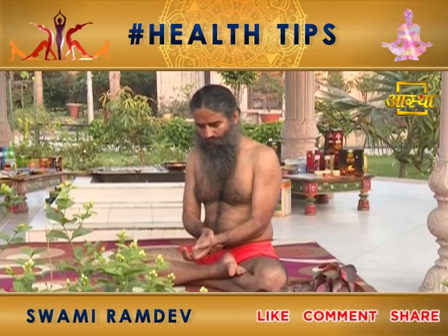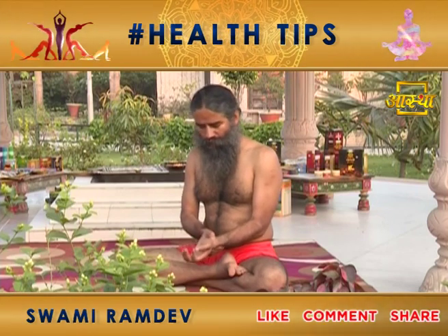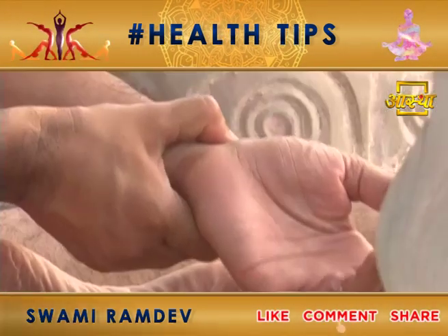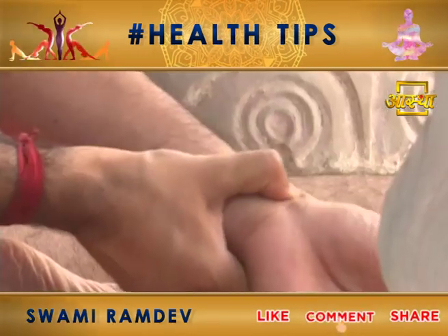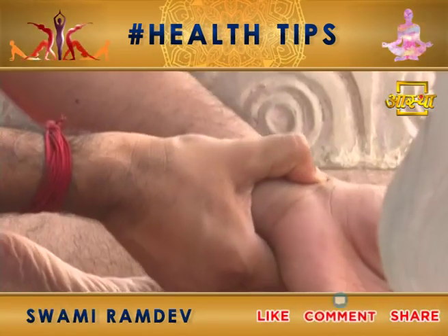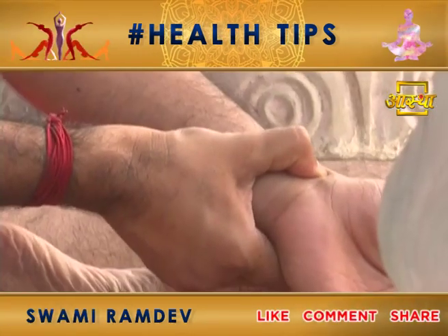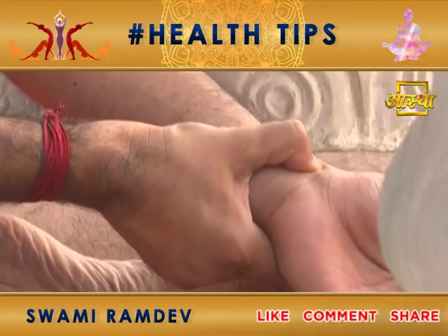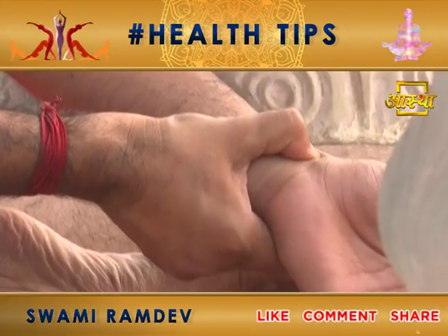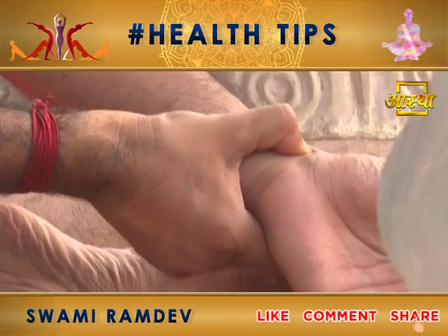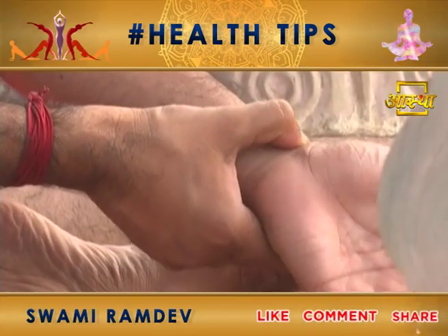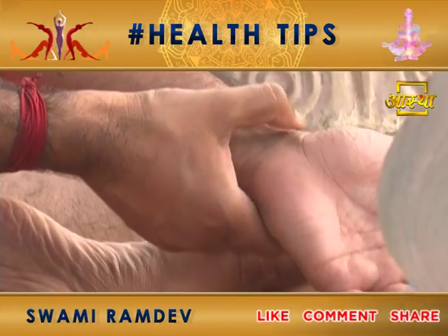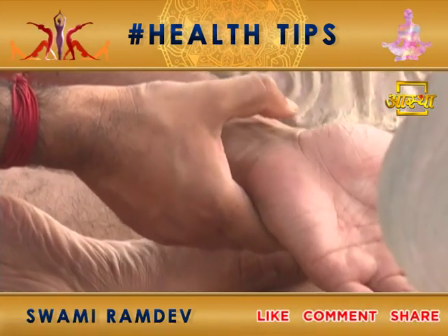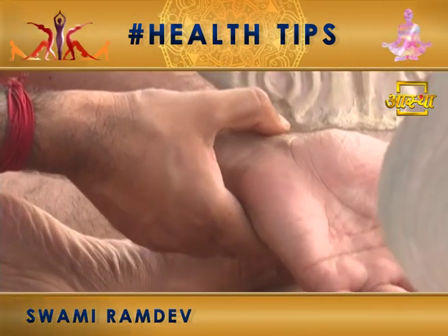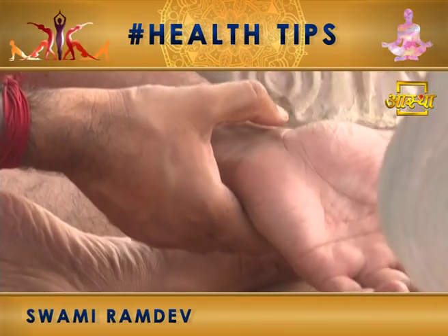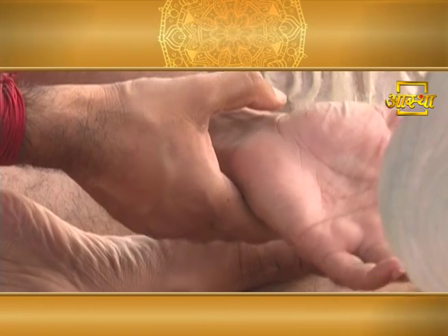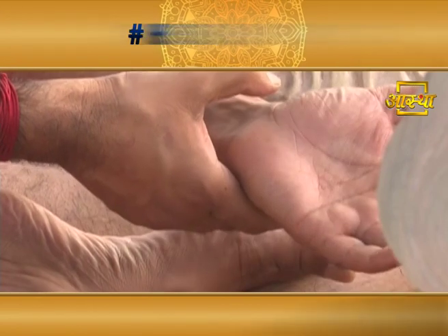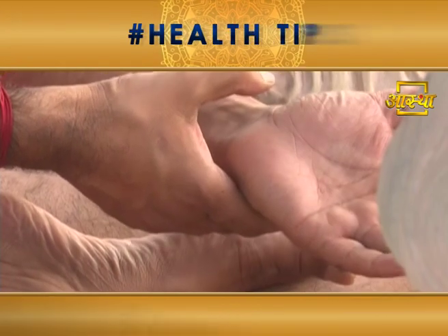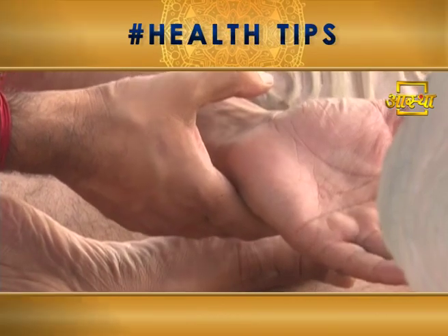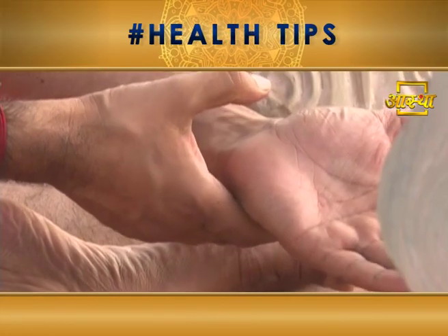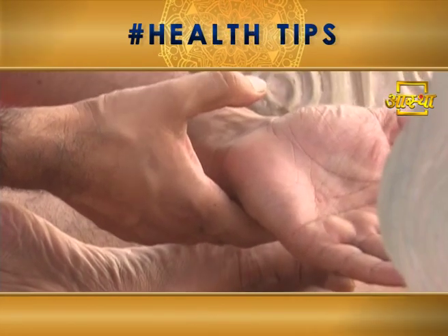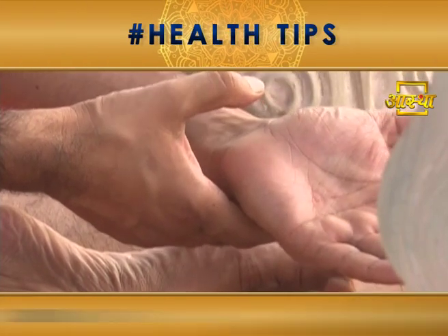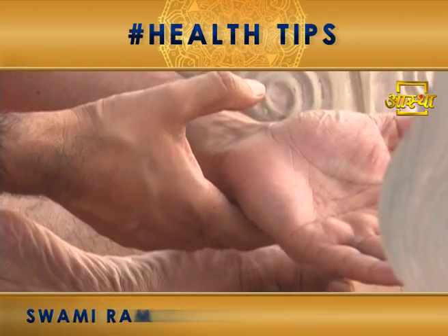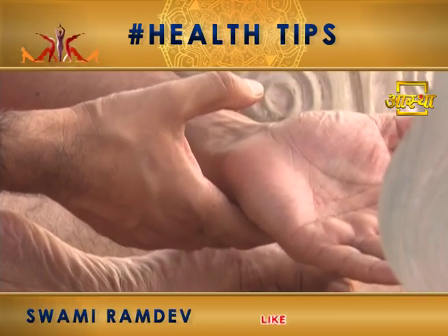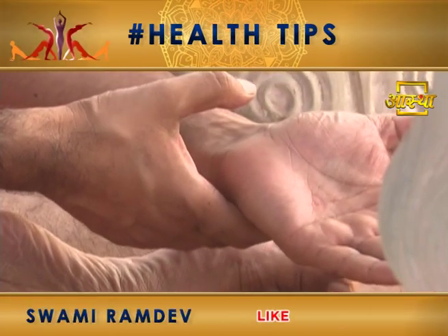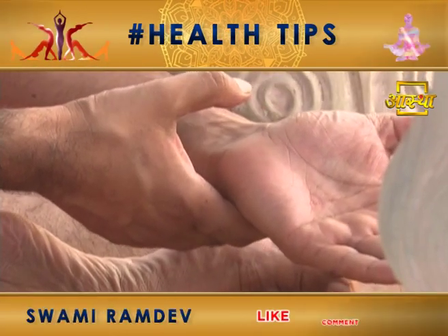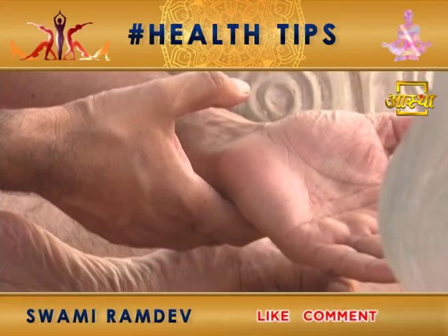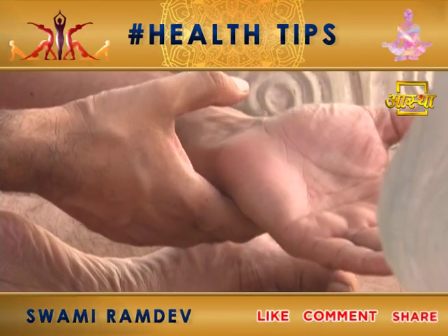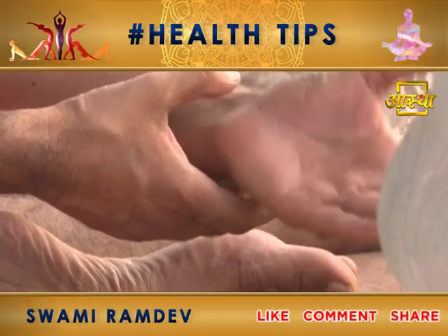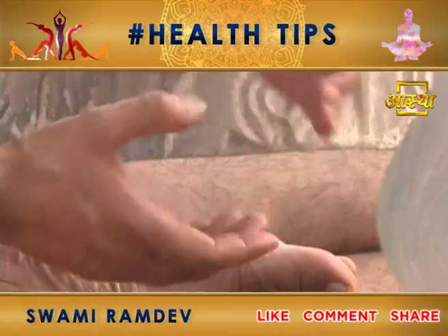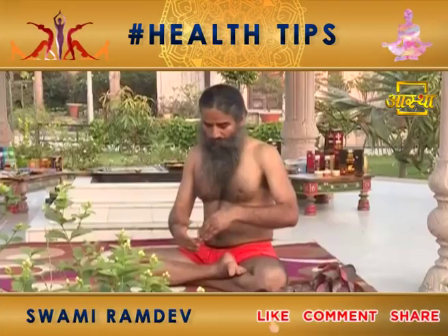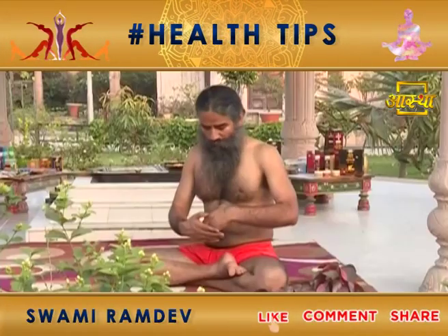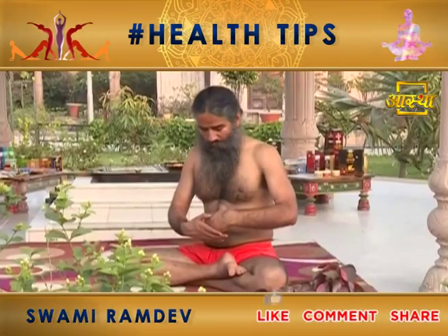Along with this, do yoga — use Pranayama and Kapal Bhati. This is also the point of kama.